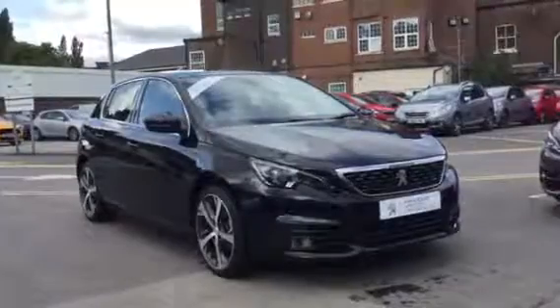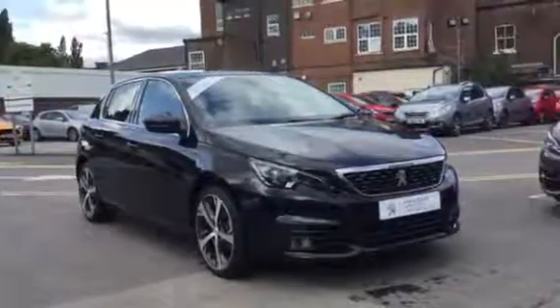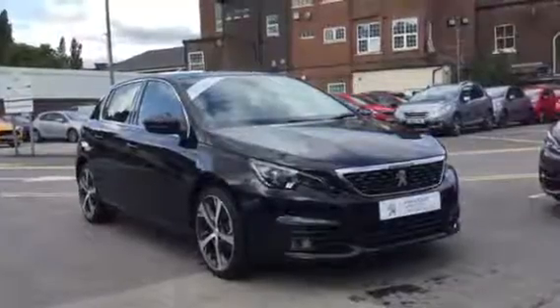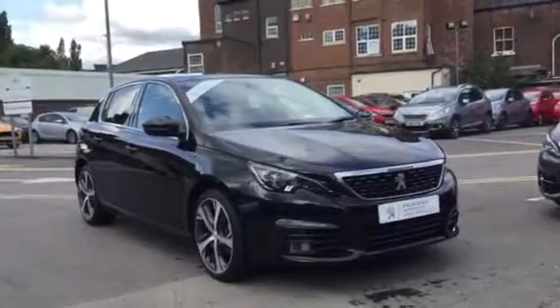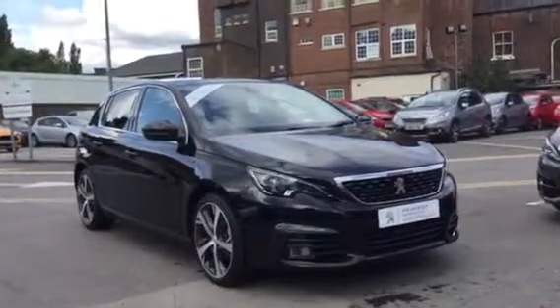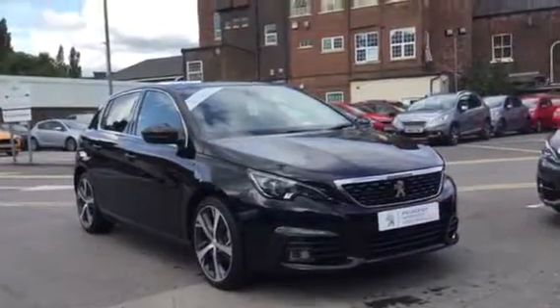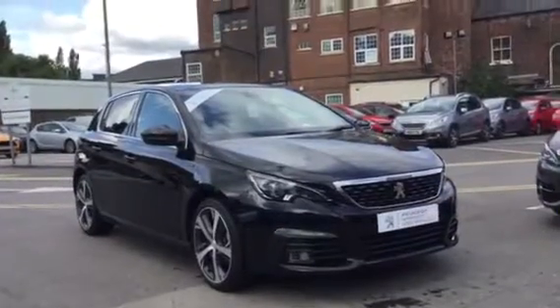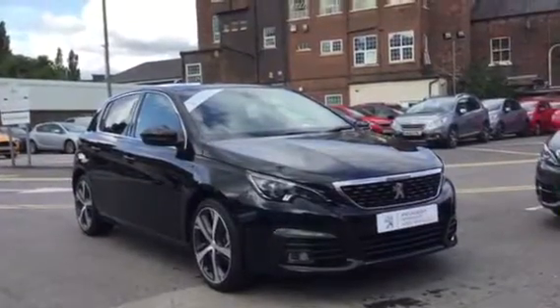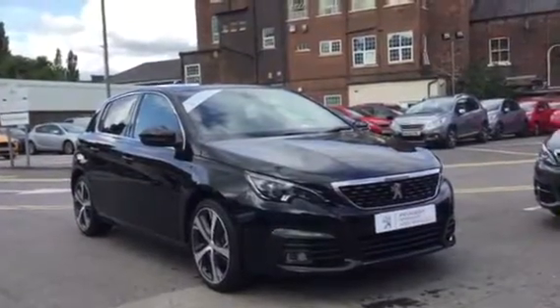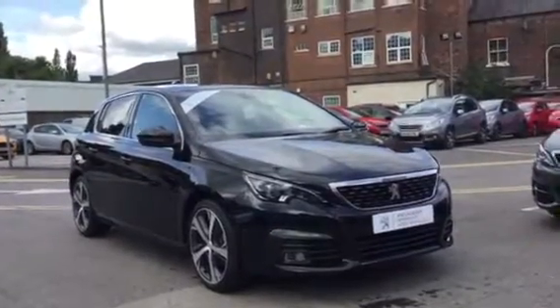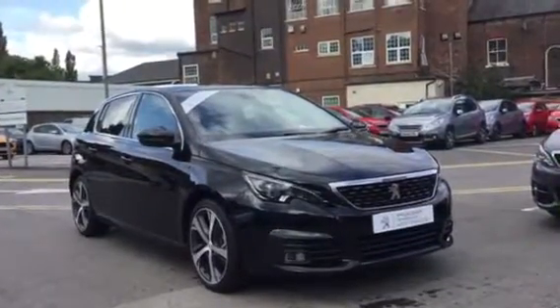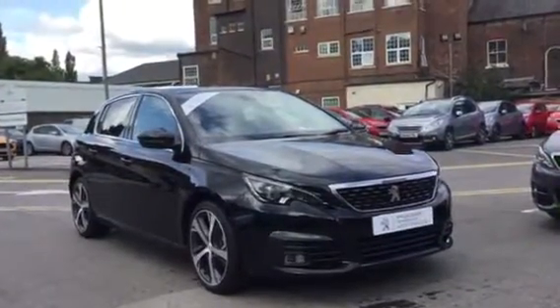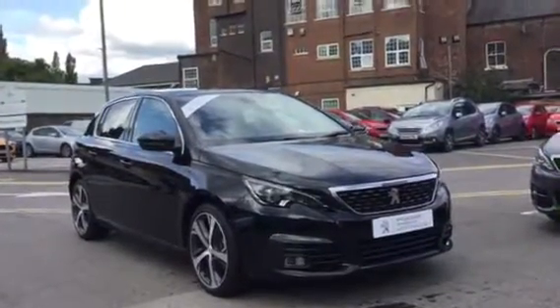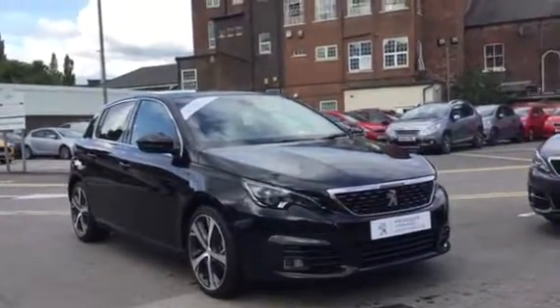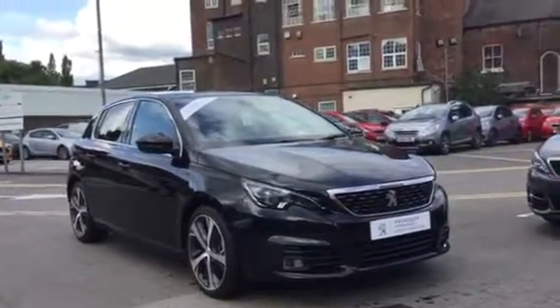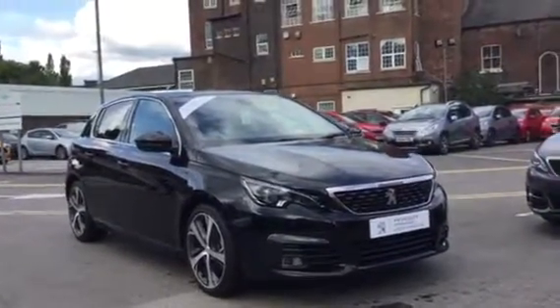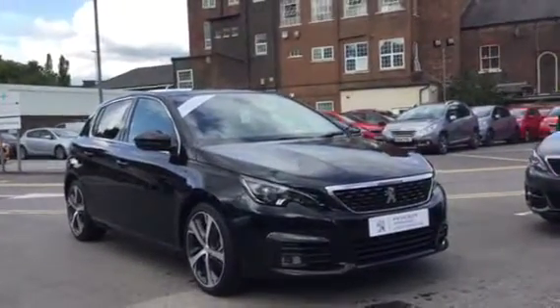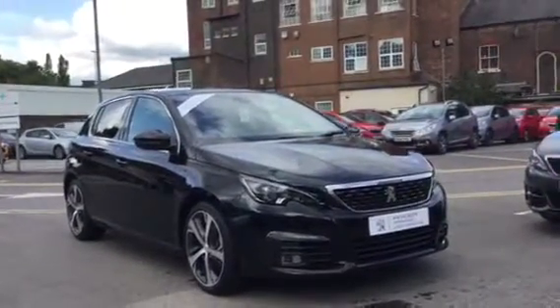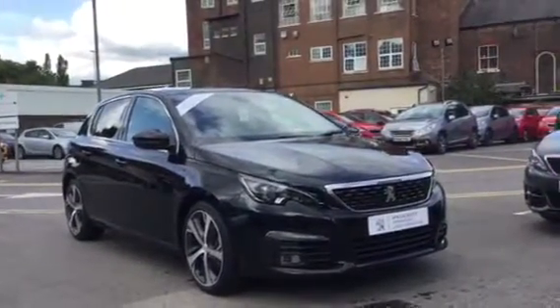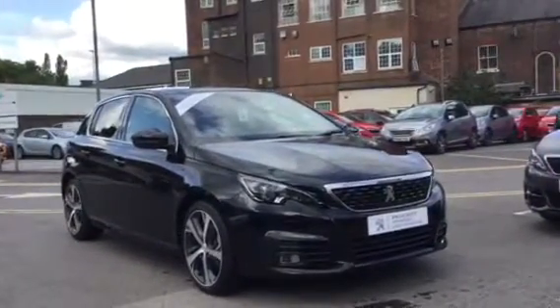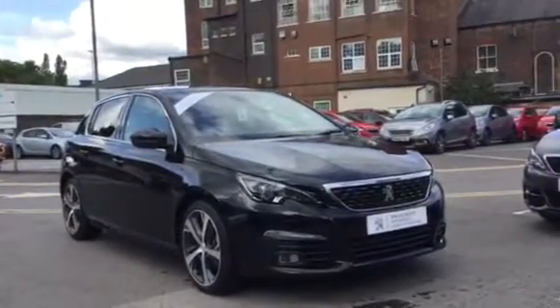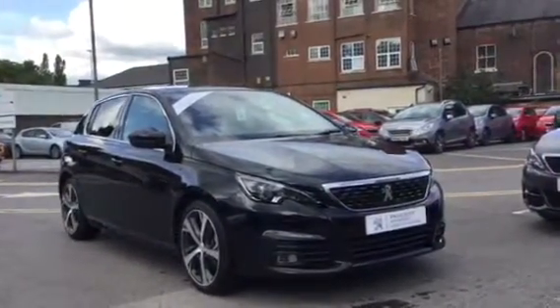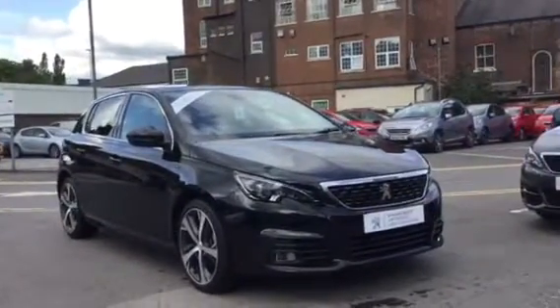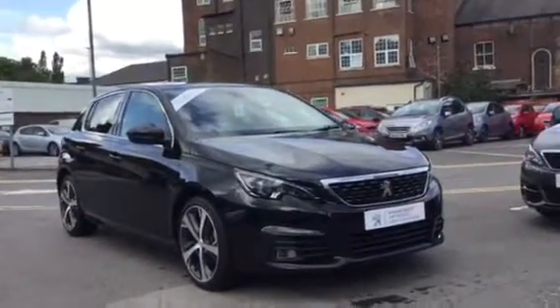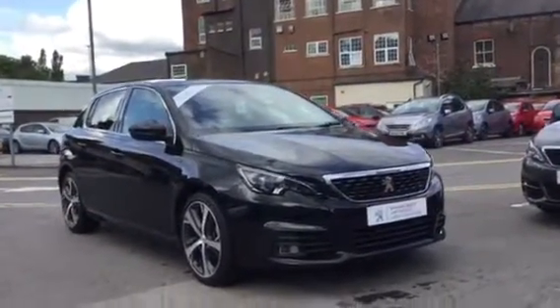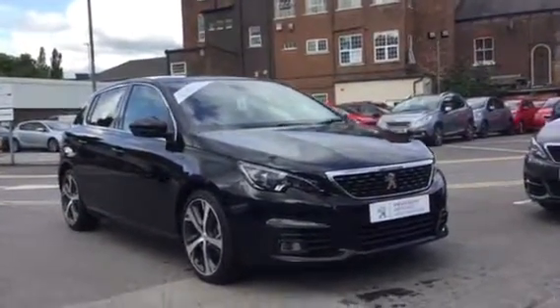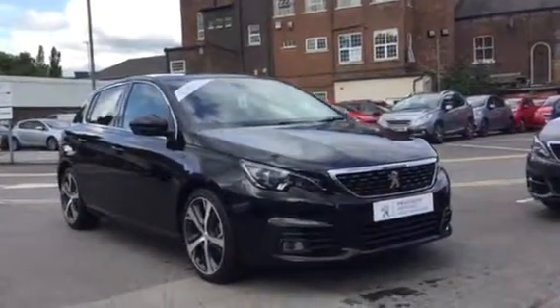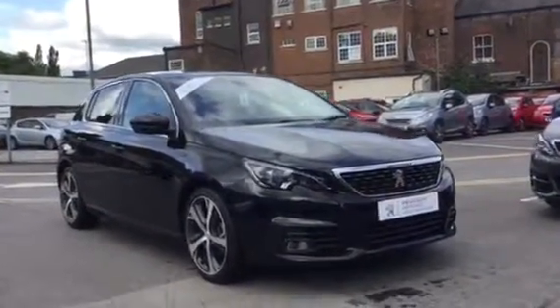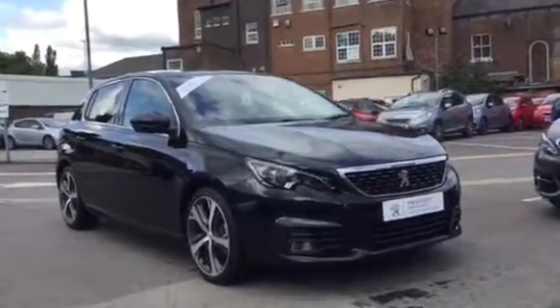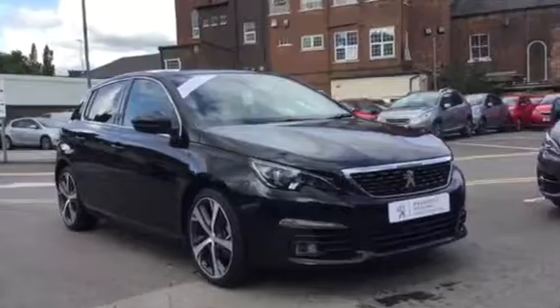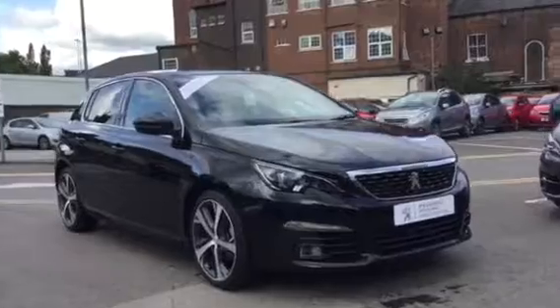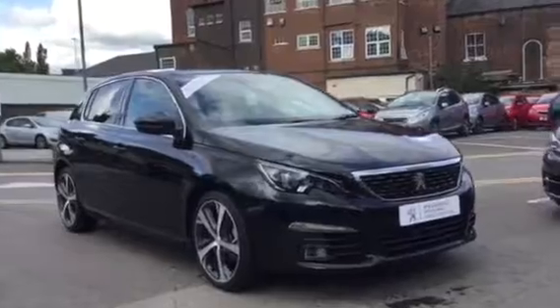Hi, I'm Anthony J.J. Cookson. I'm going to show you around this 308 GT Line and what features it comes with.